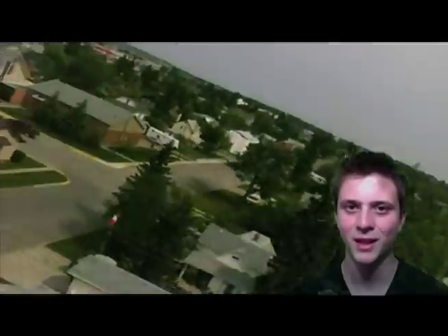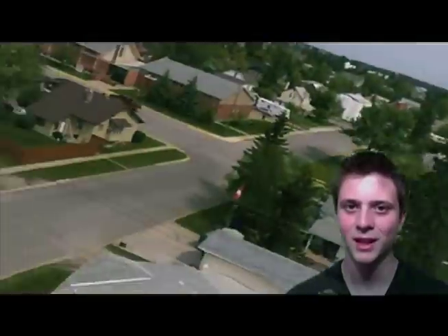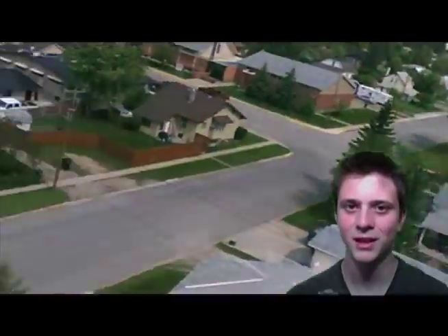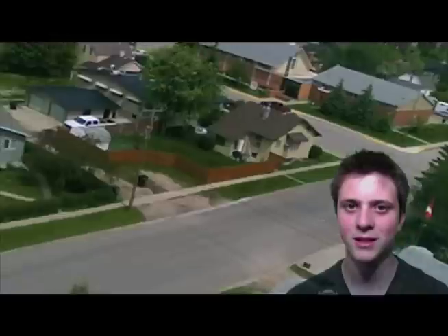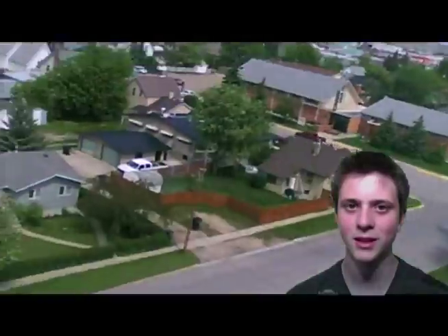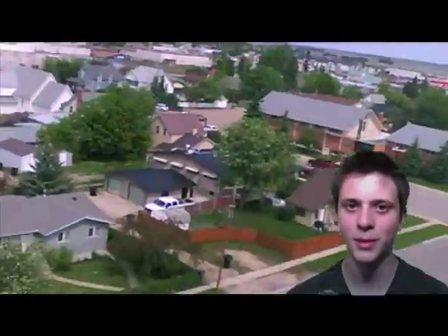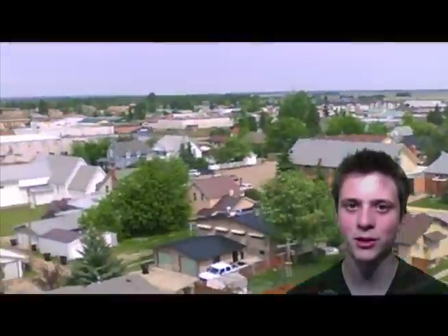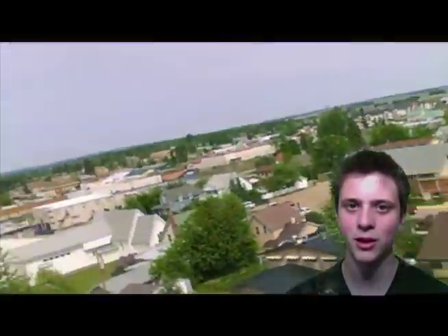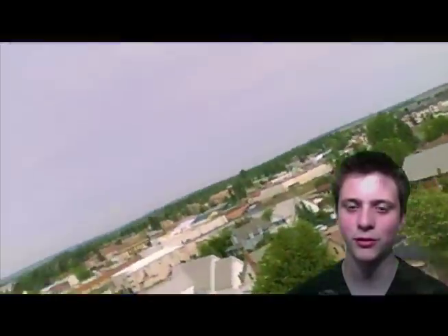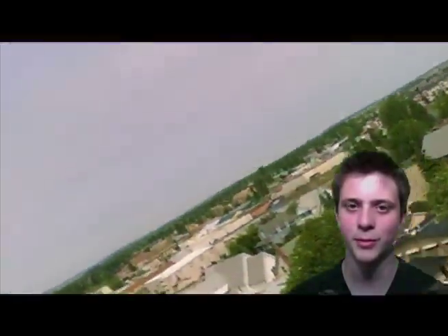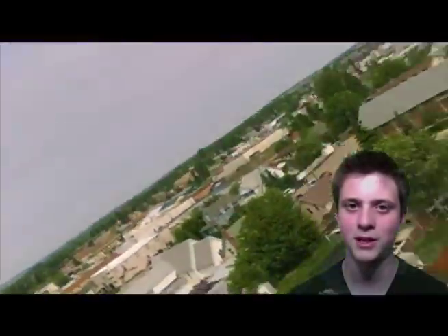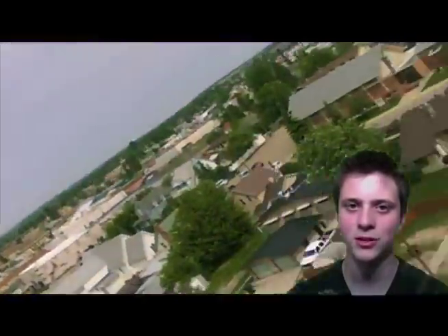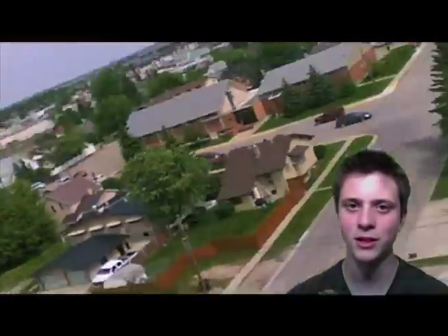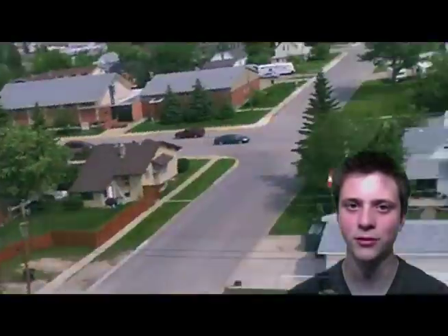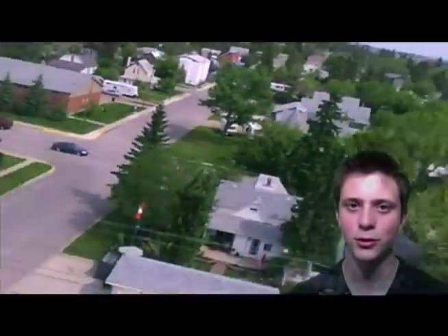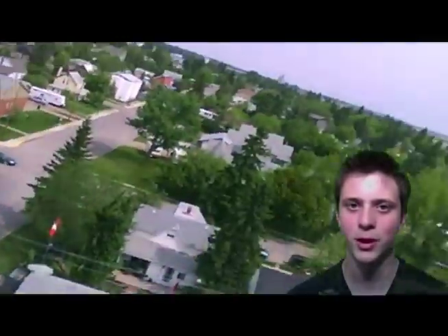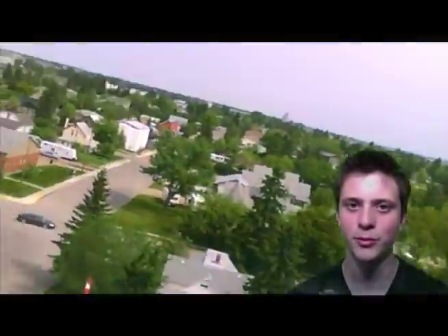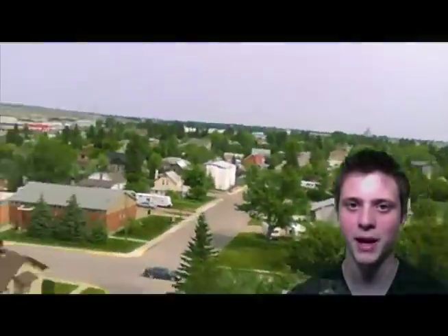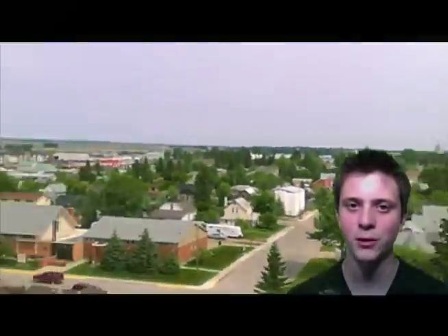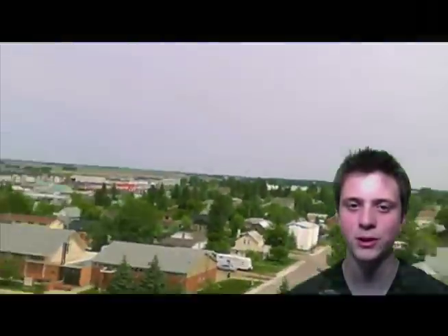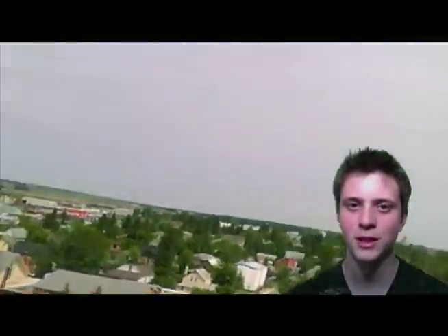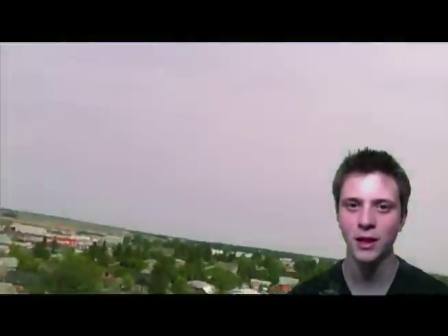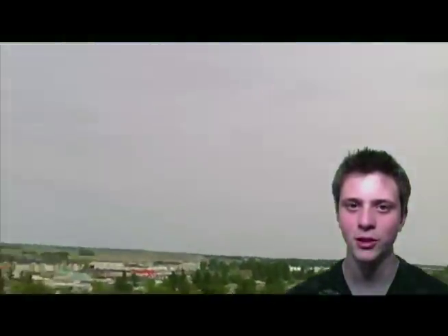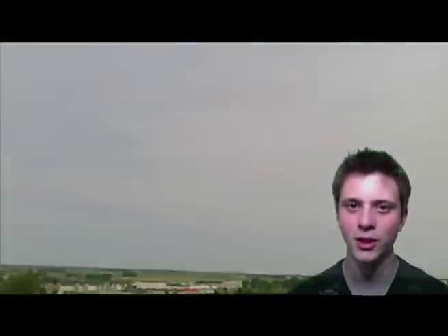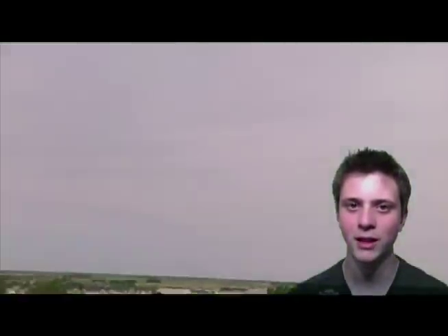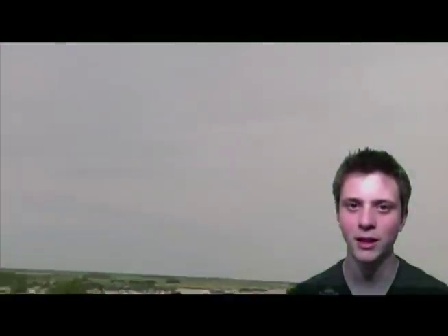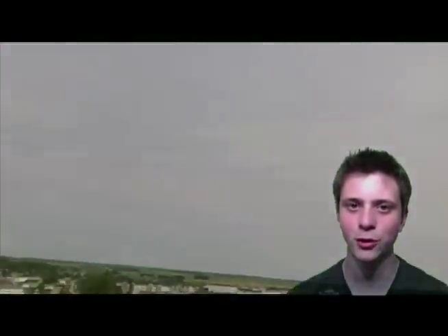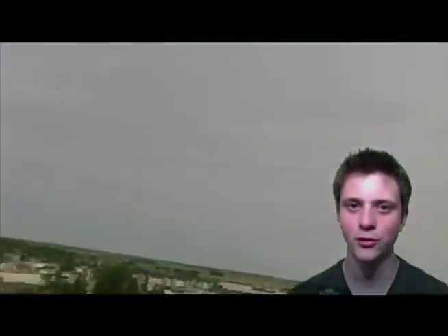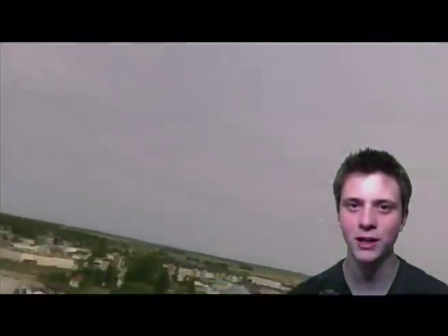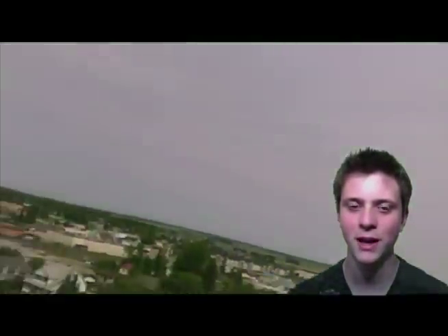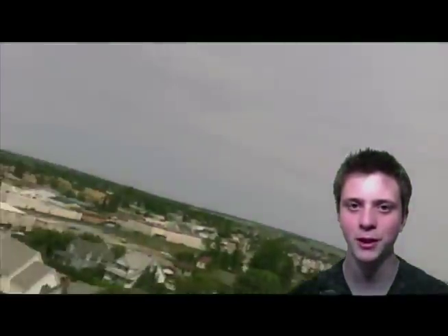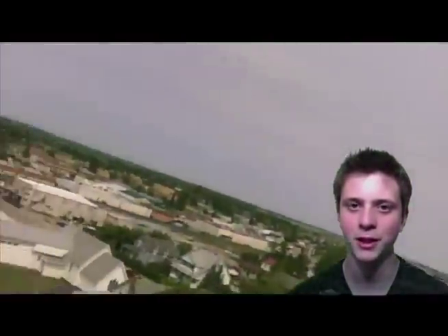In this clip, I took off from my street and flew above my house. You can kind of get a view of our town here.